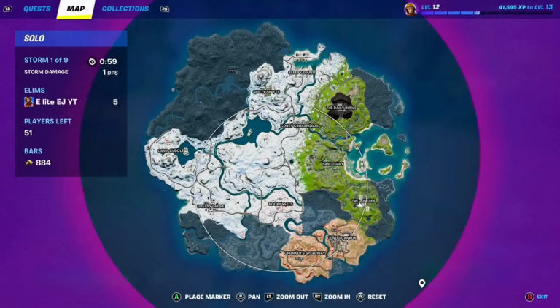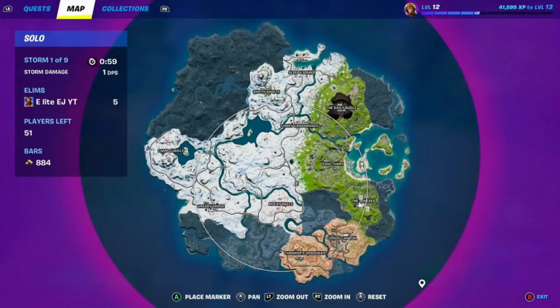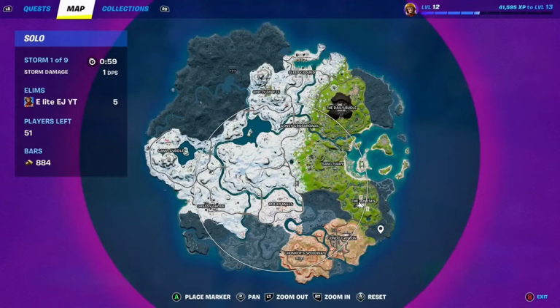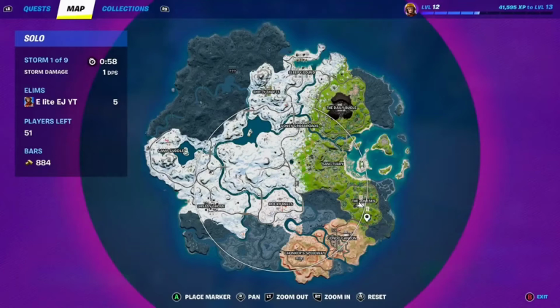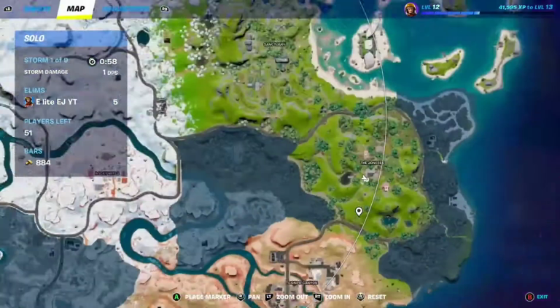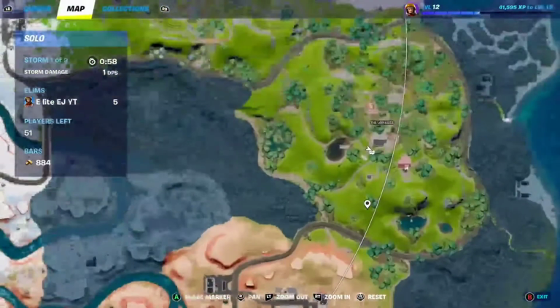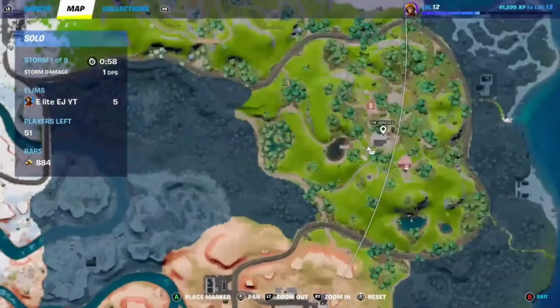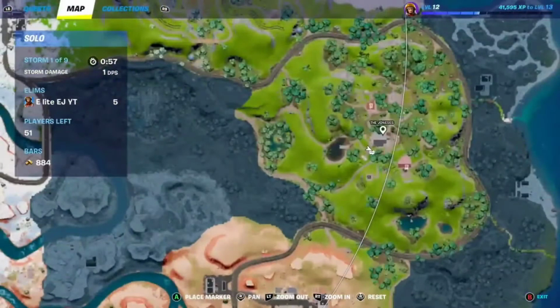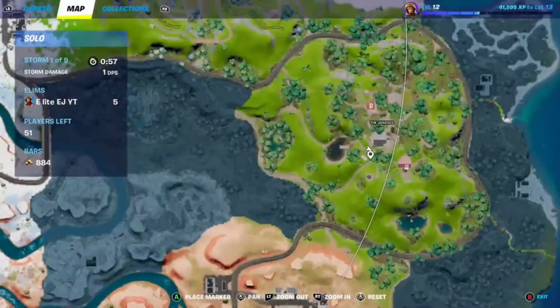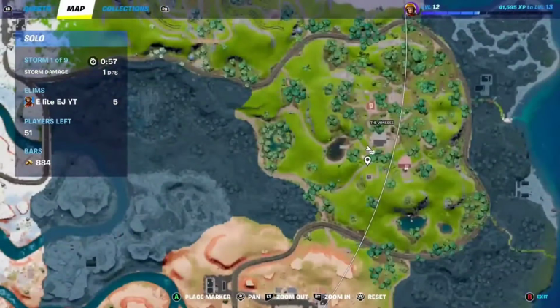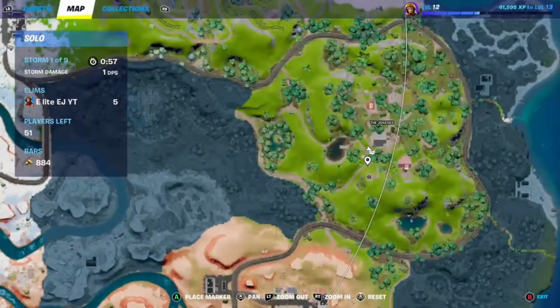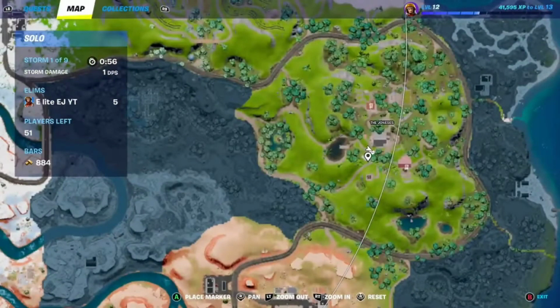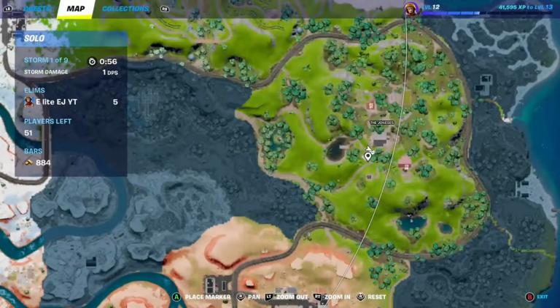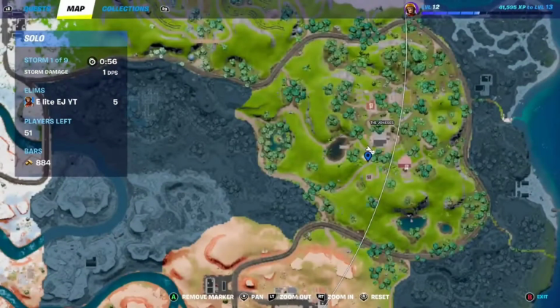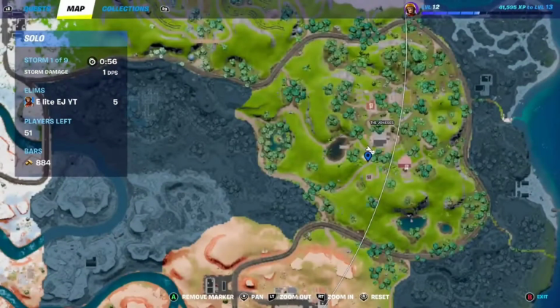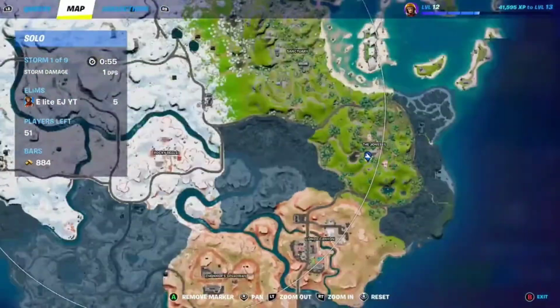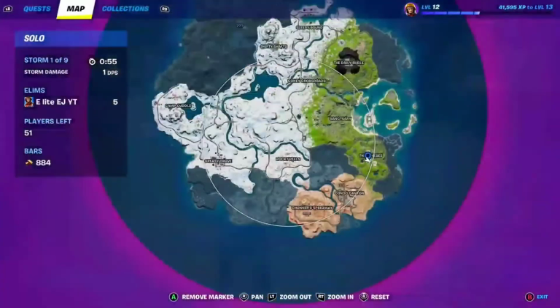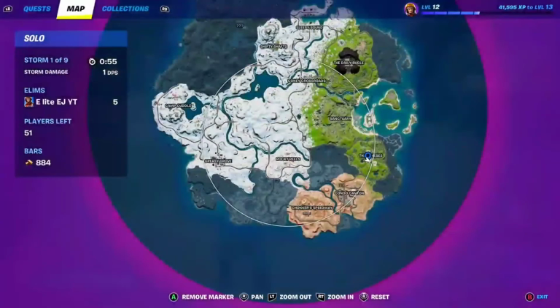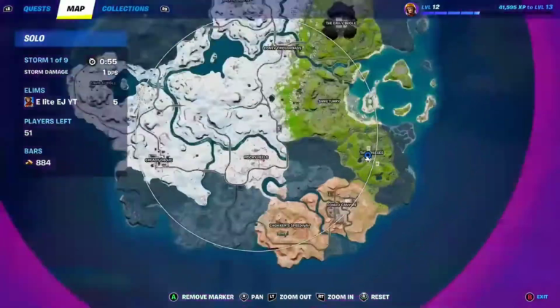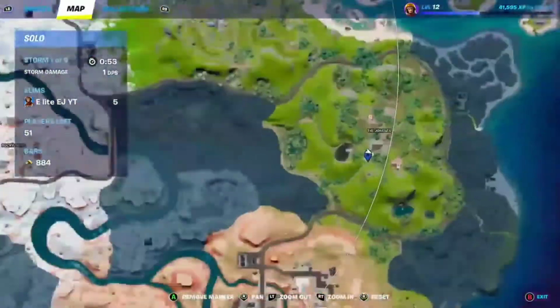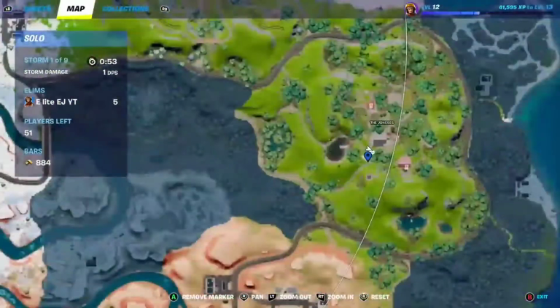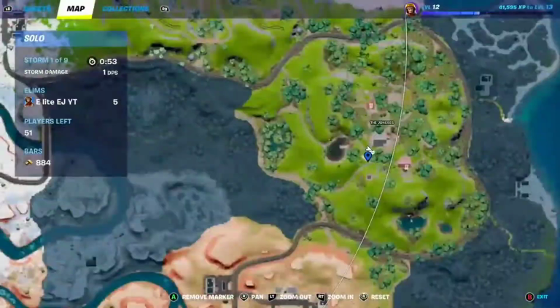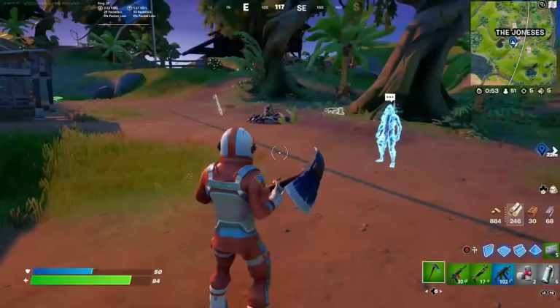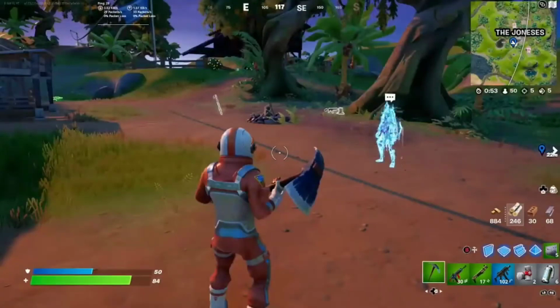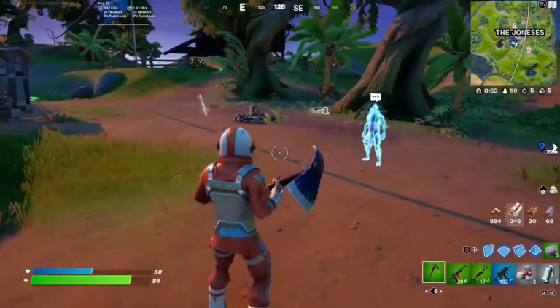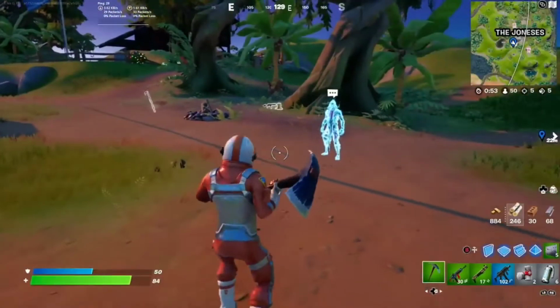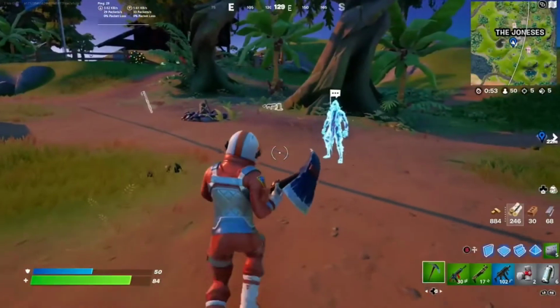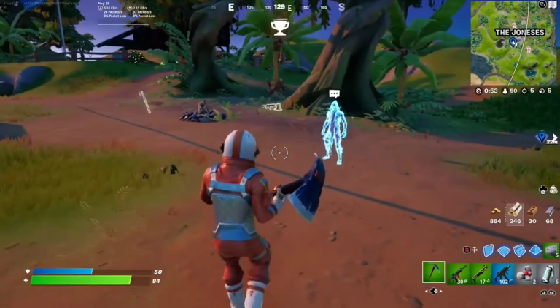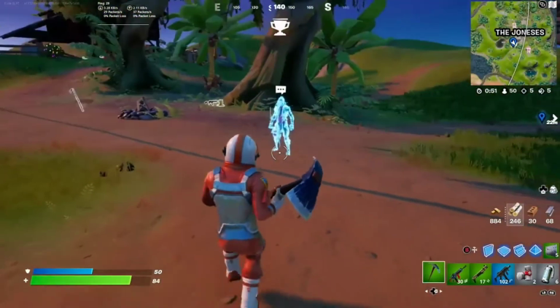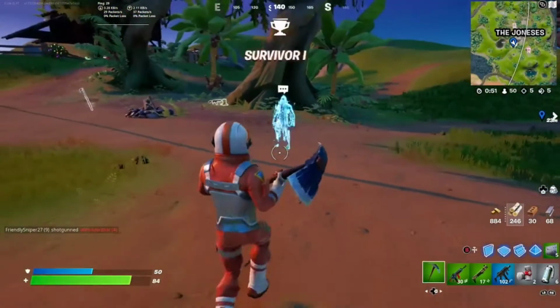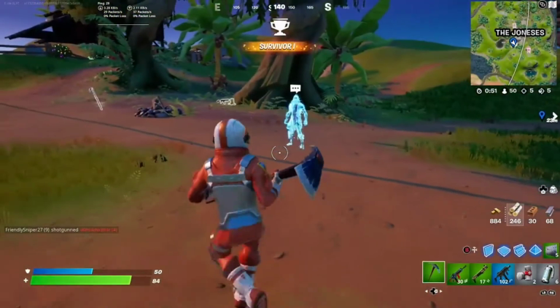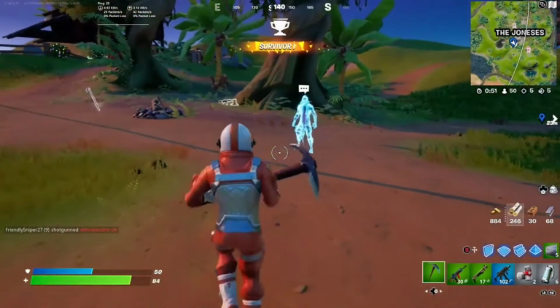Hey everyone, it's EJ coming at you from E-Lite with a real quick video. So today I'll be showing you how to get the dub shotgun, the exotic, in chapter 3.